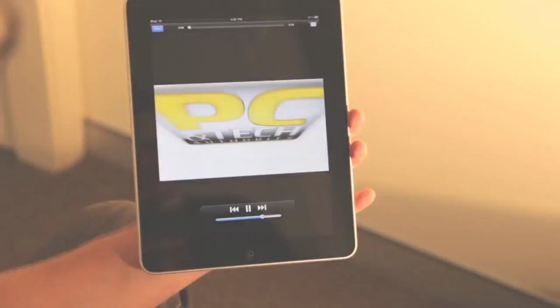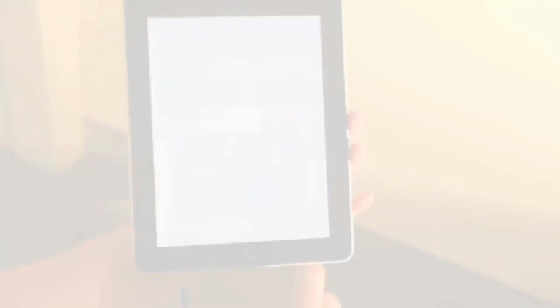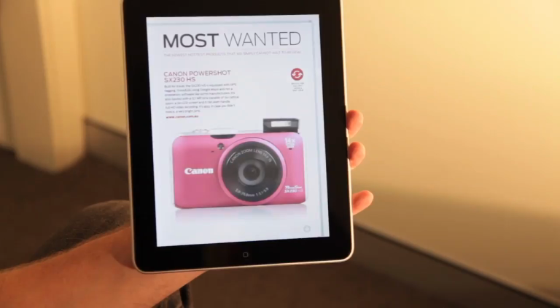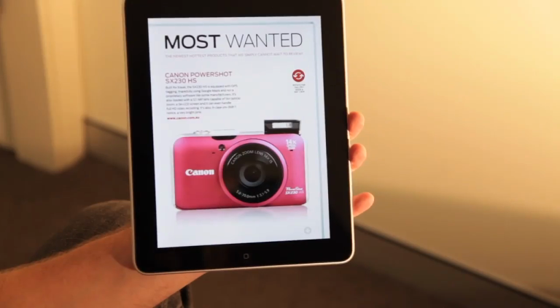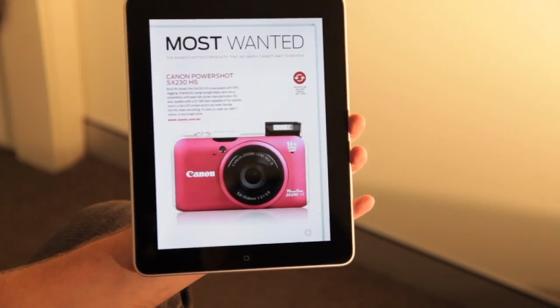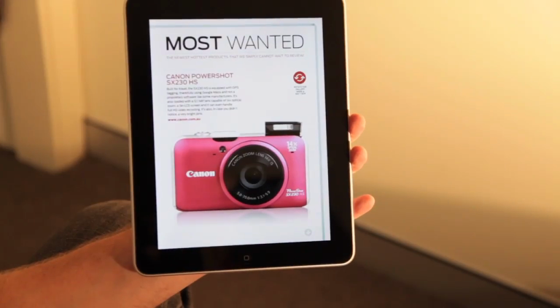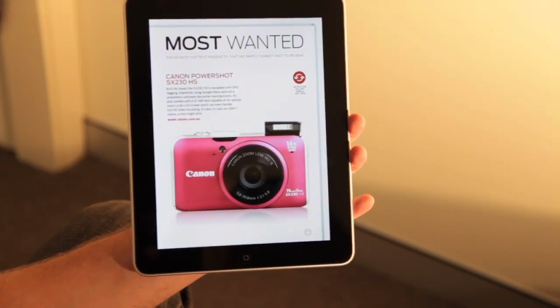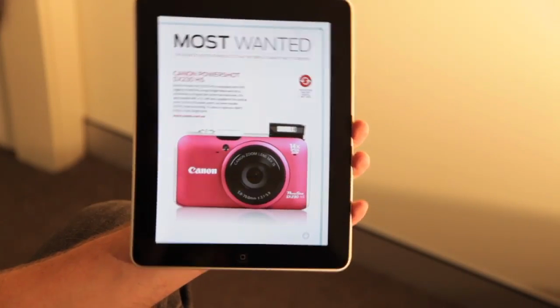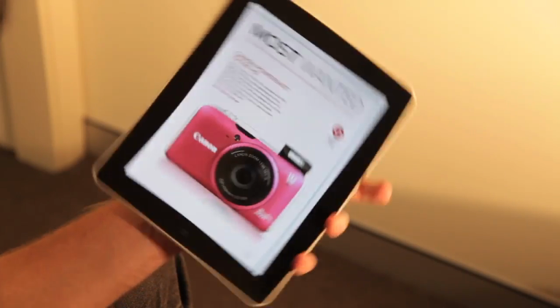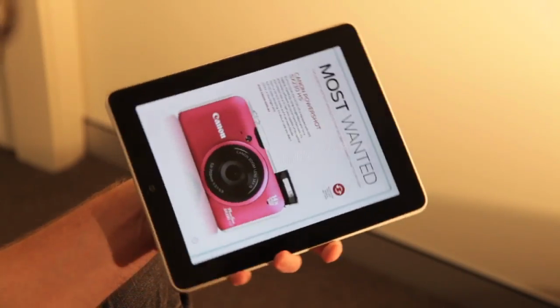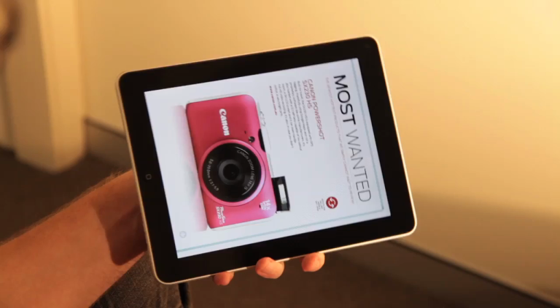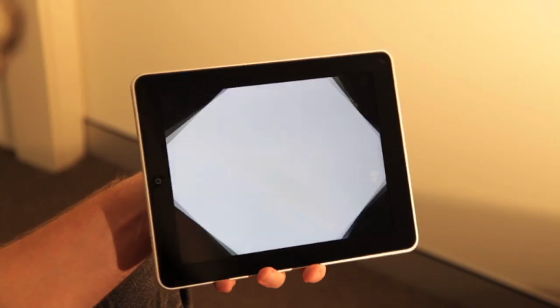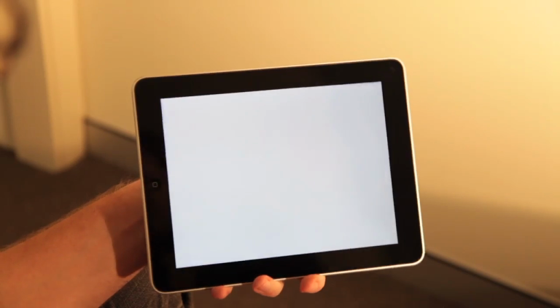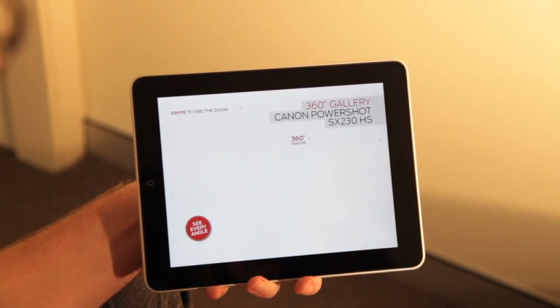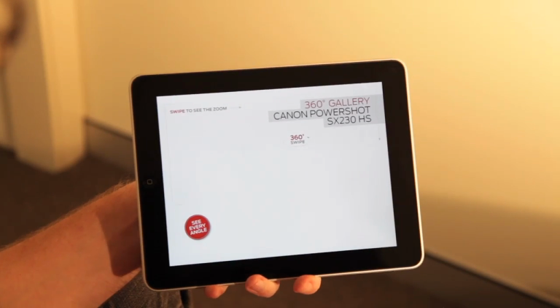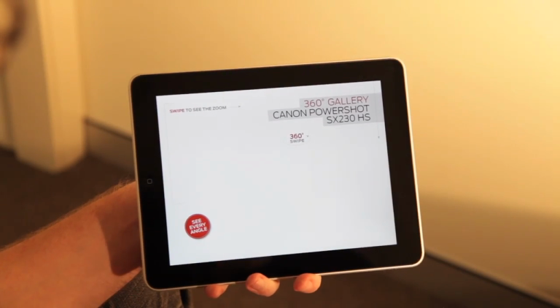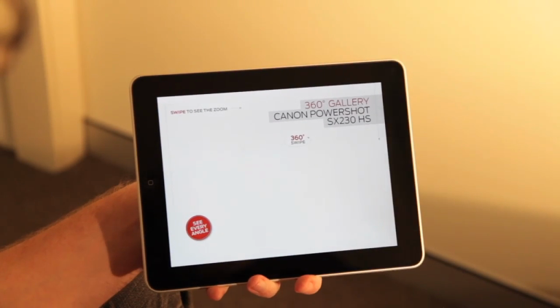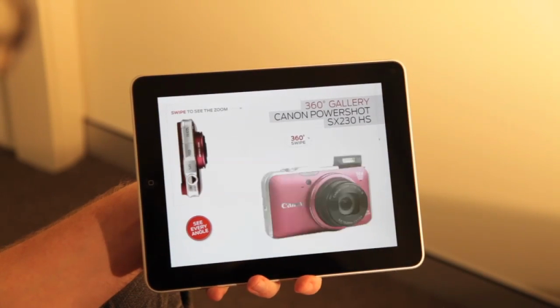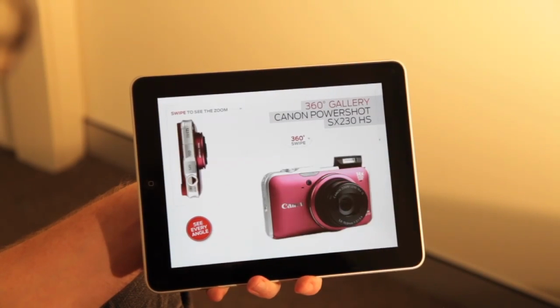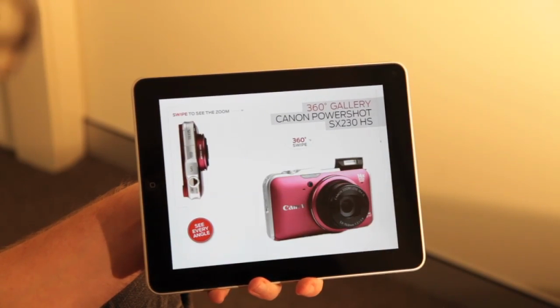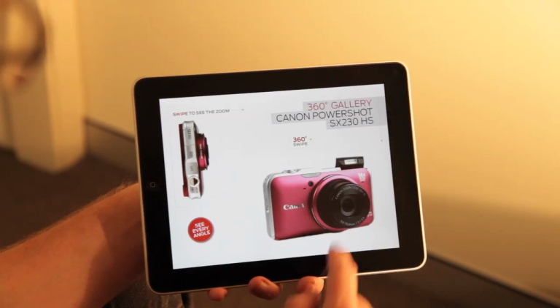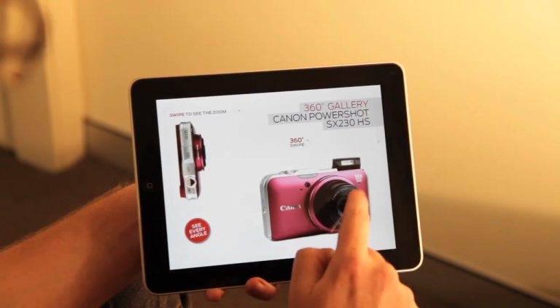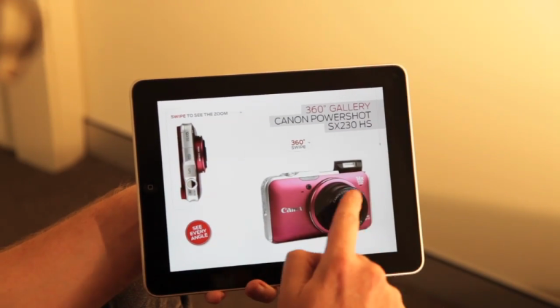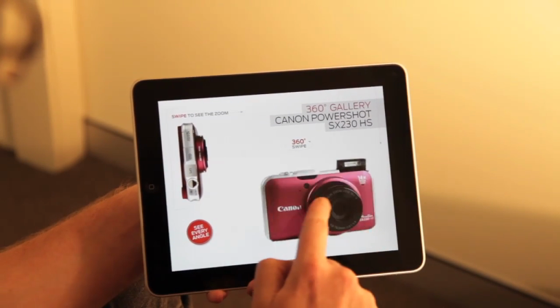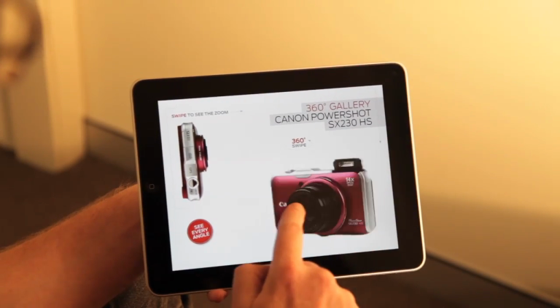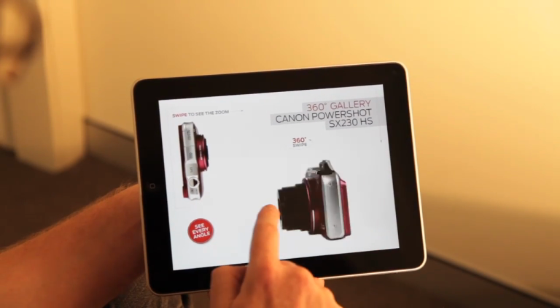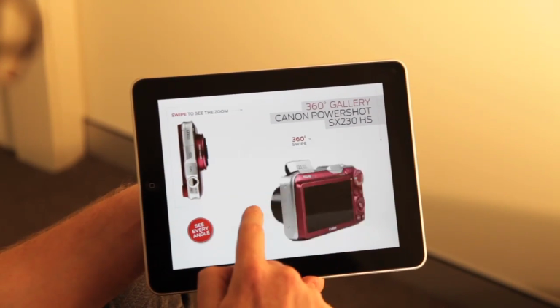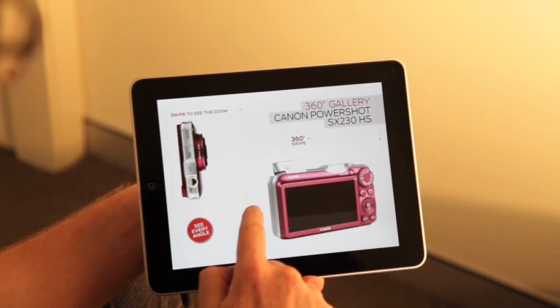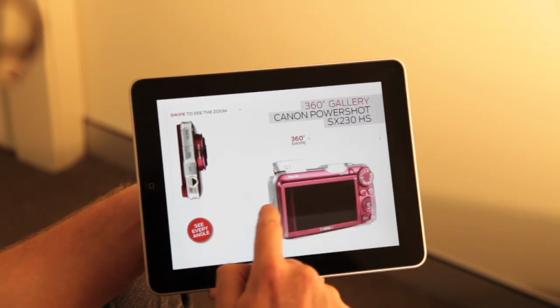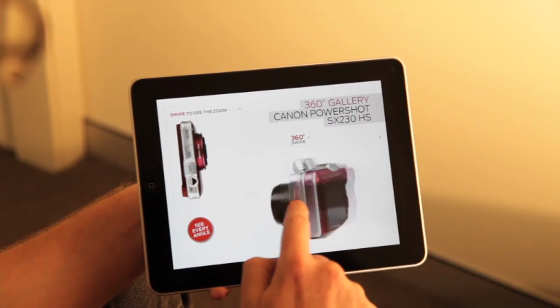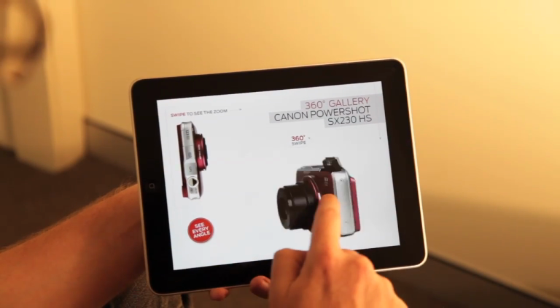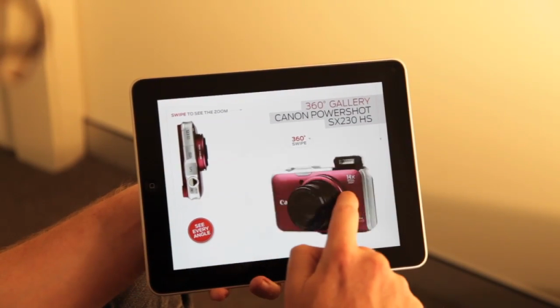In our most wanted section, we give you a 360 view of Canon's latest PowerShot camera with its super zoom action.